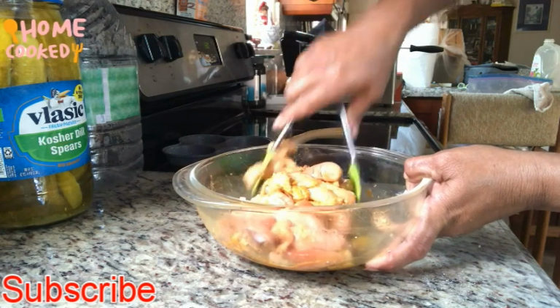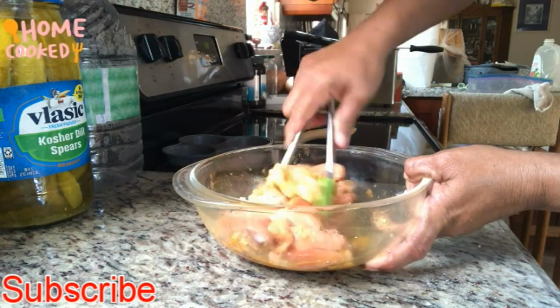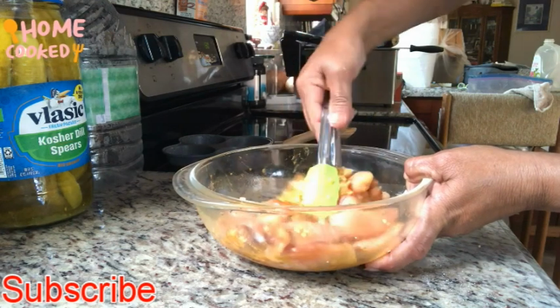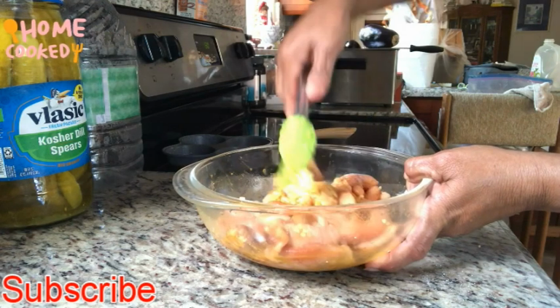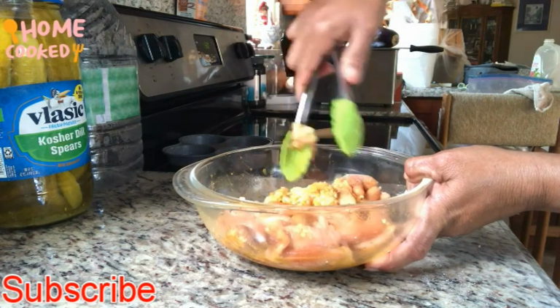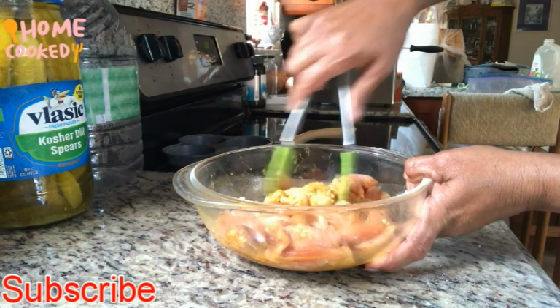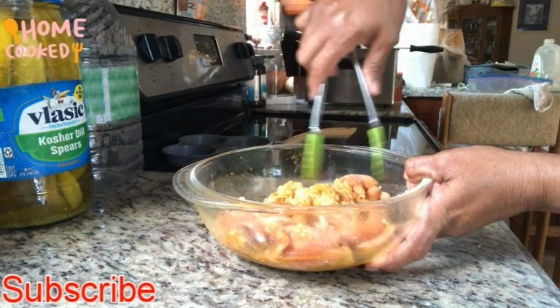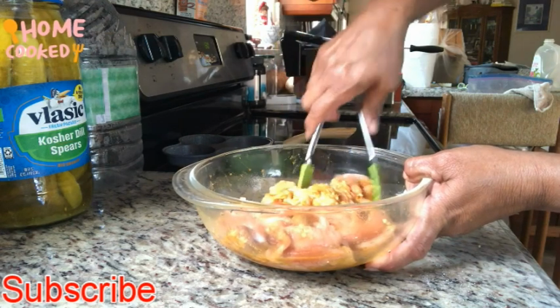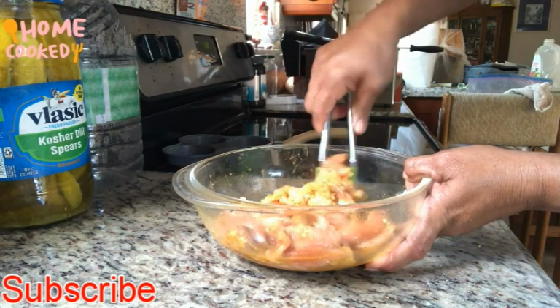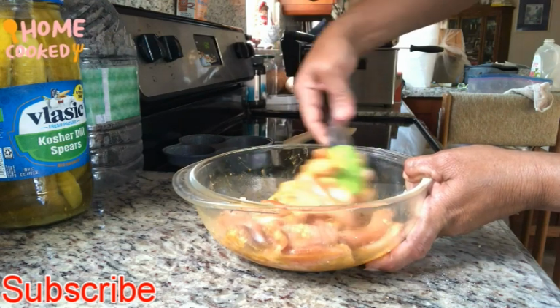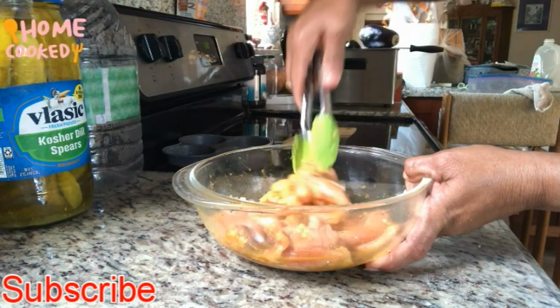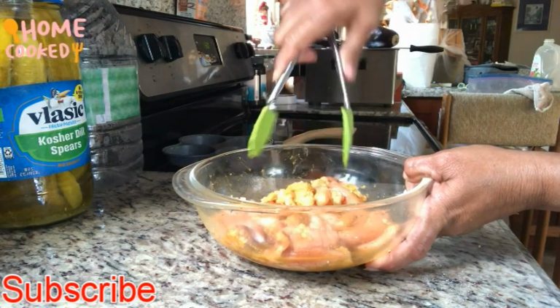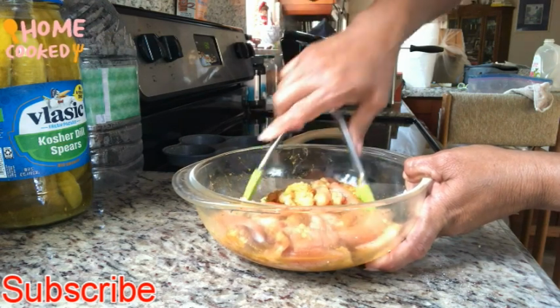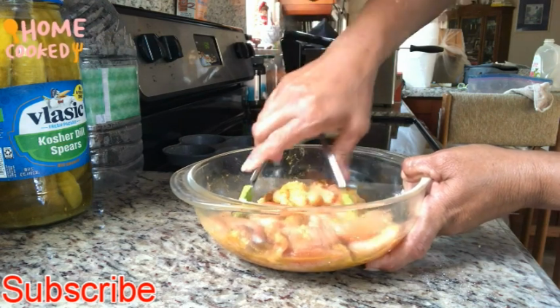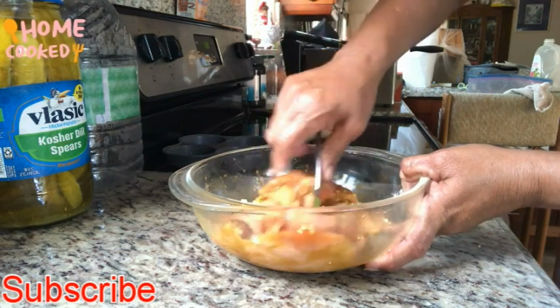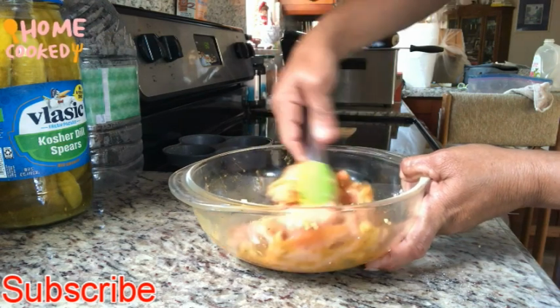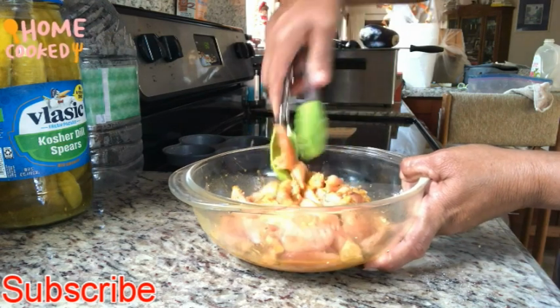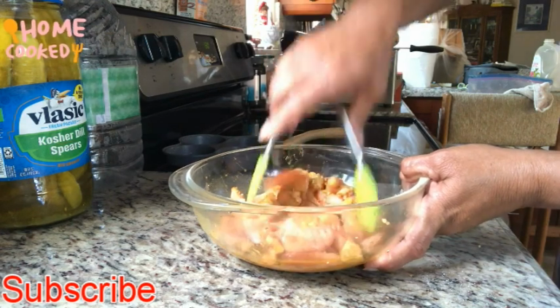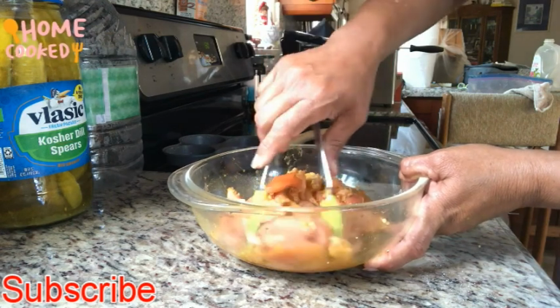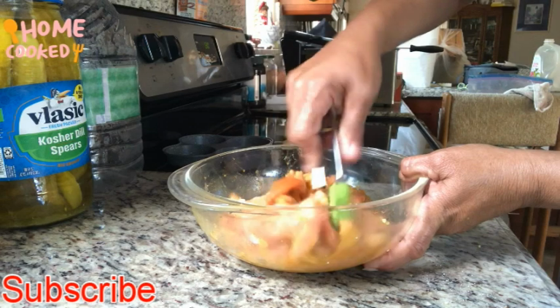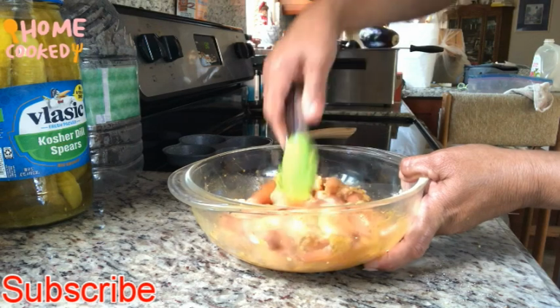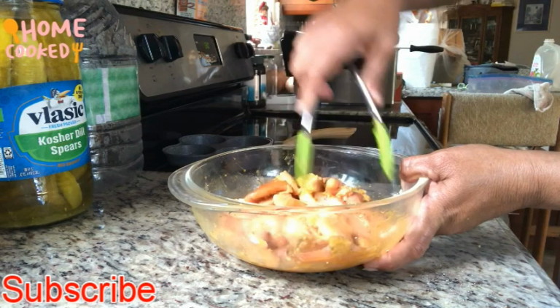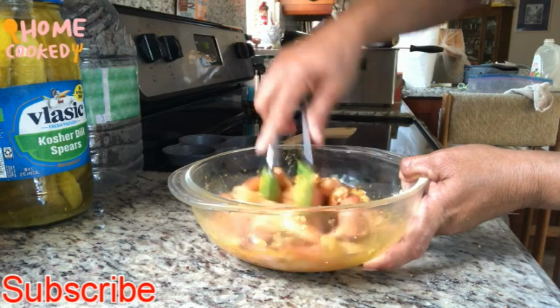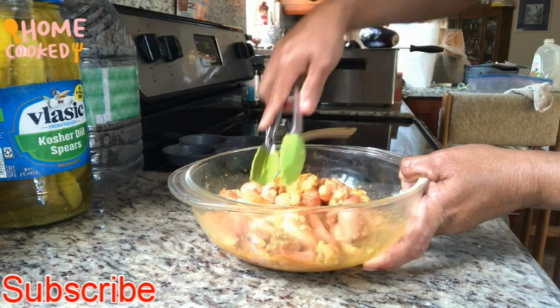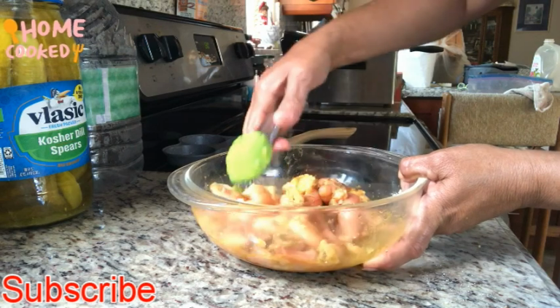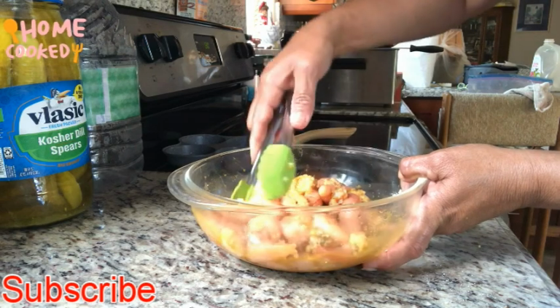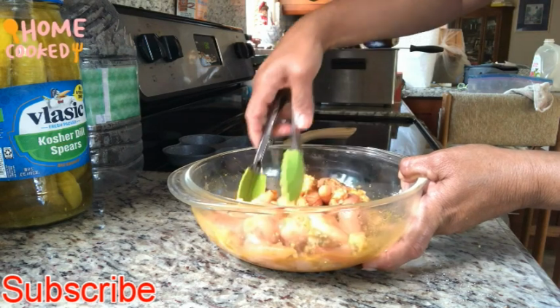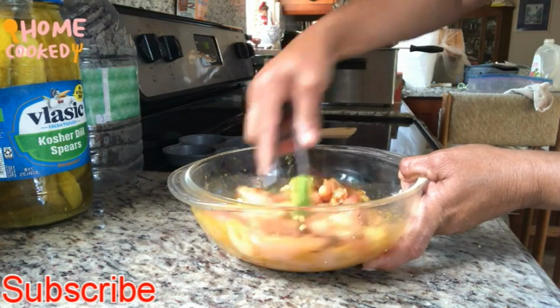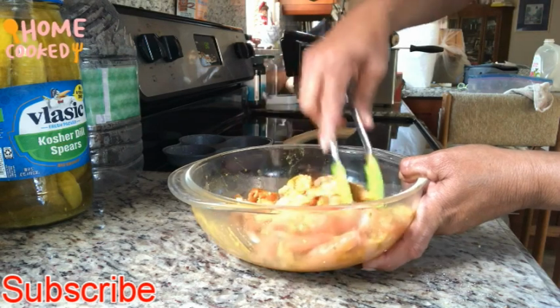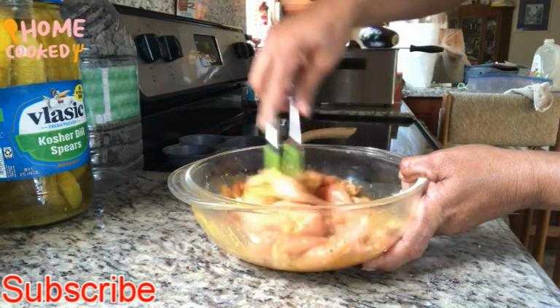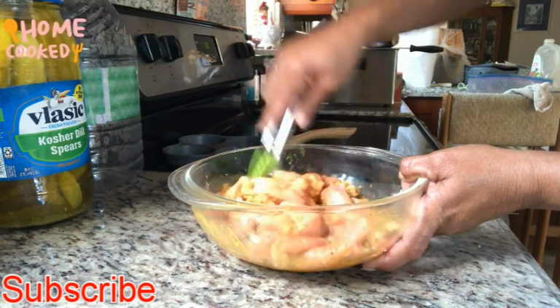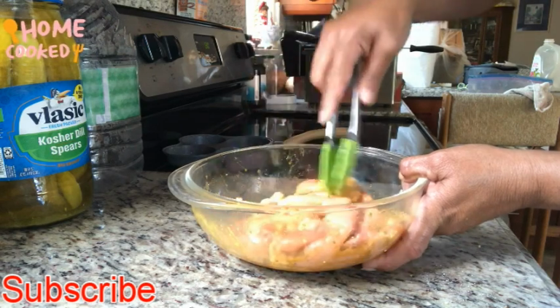We're going to mix it all together and let it sit for at least 30 minutes until it's well marinated.